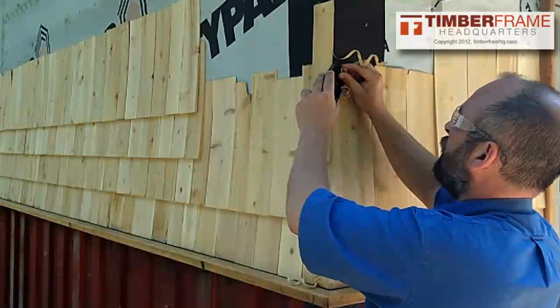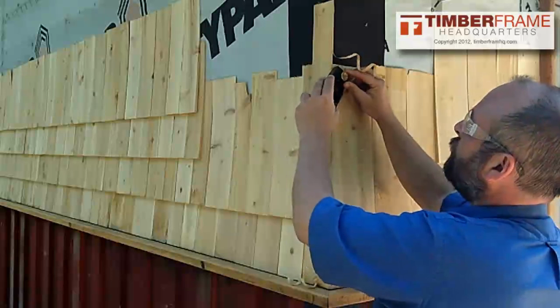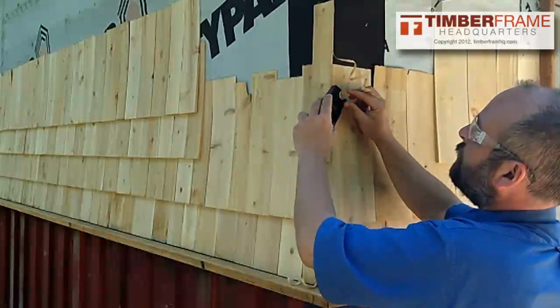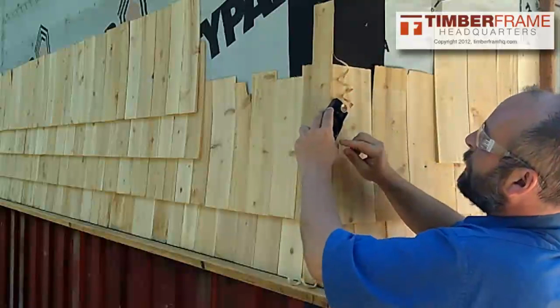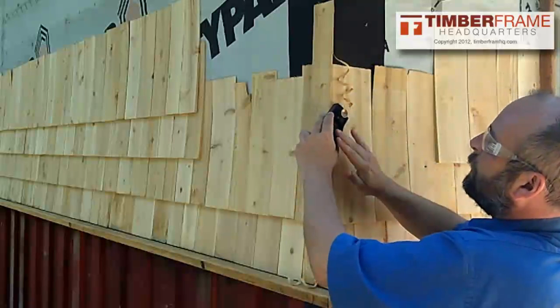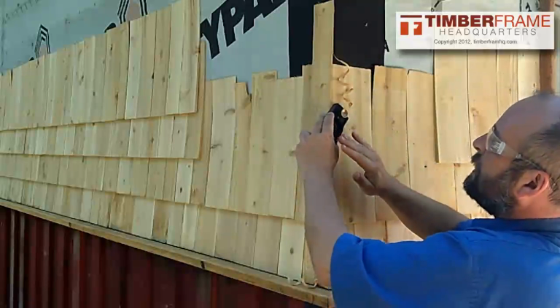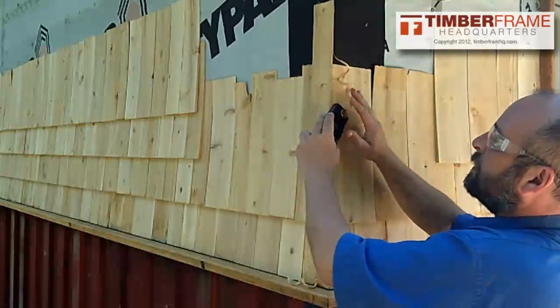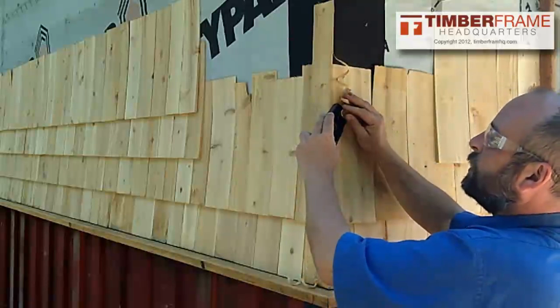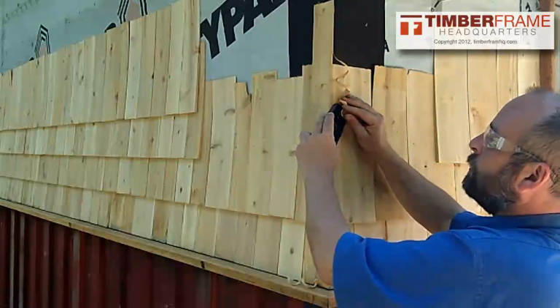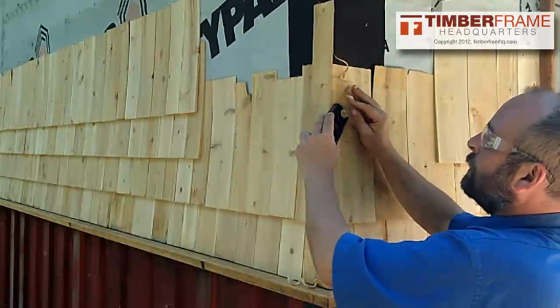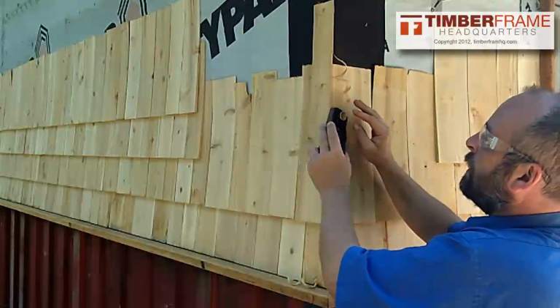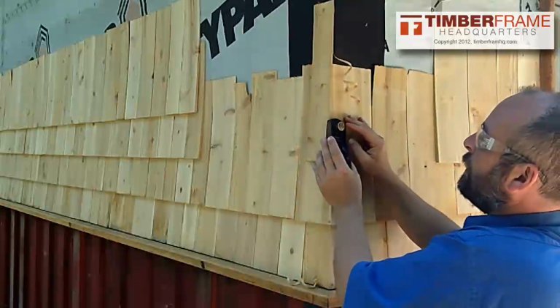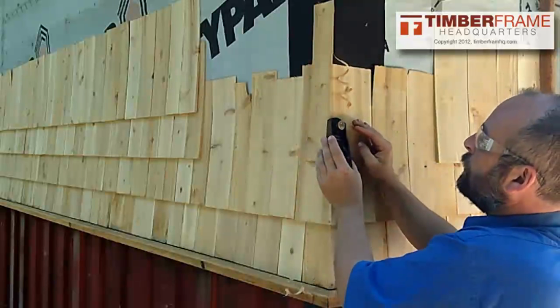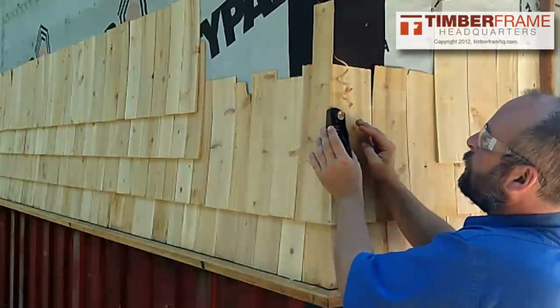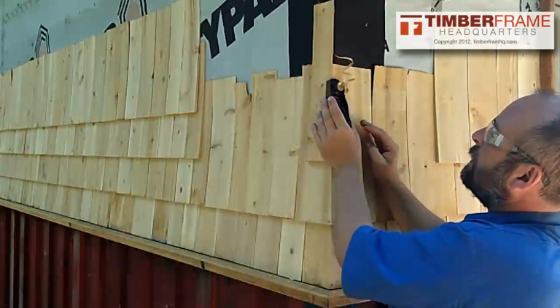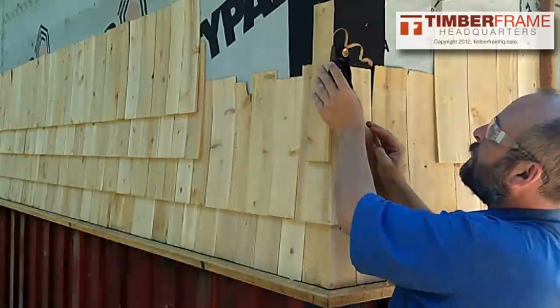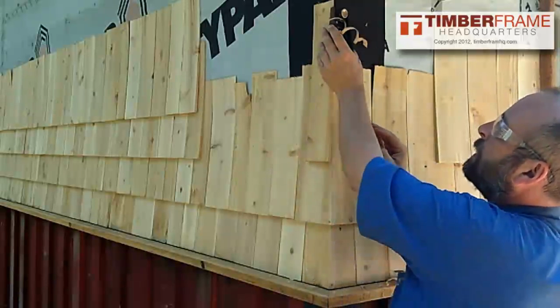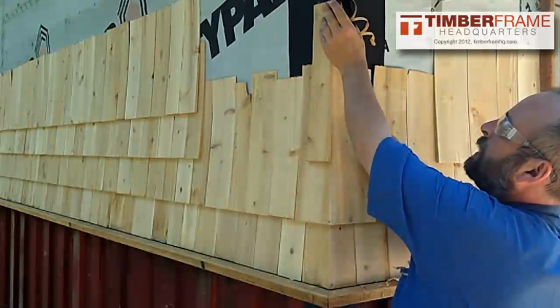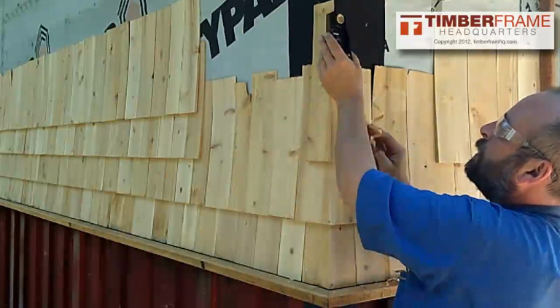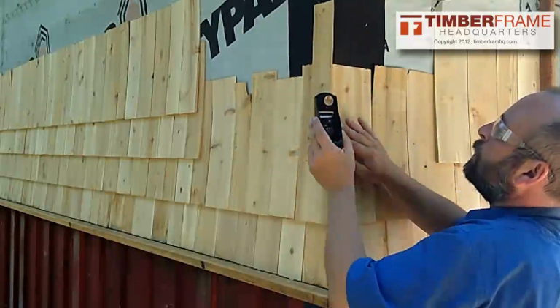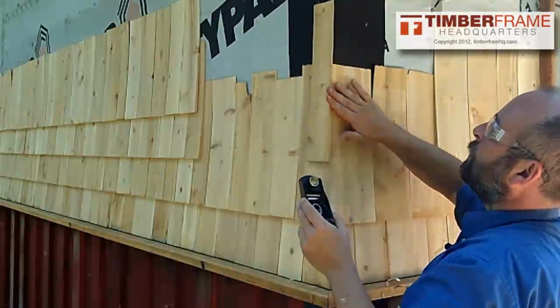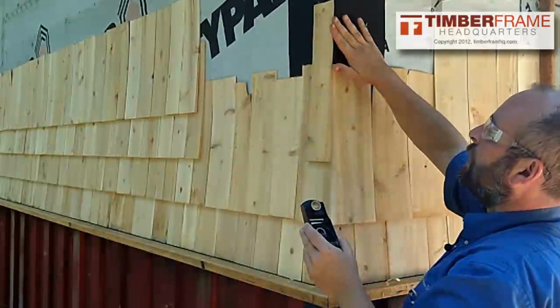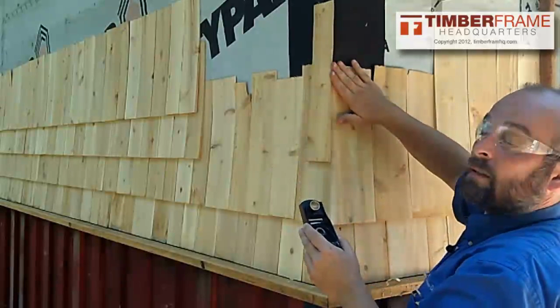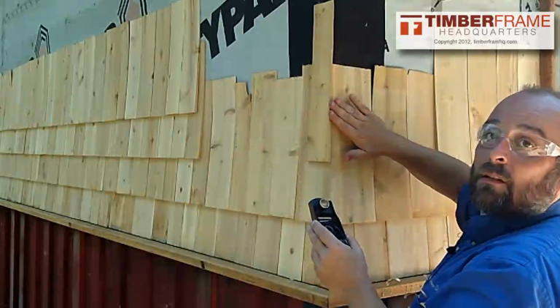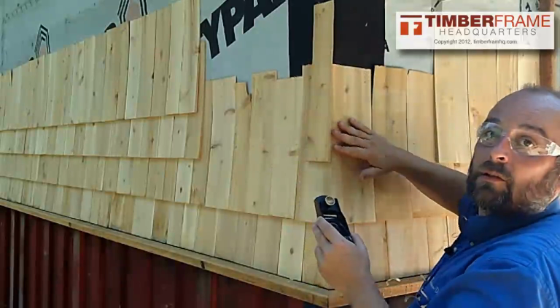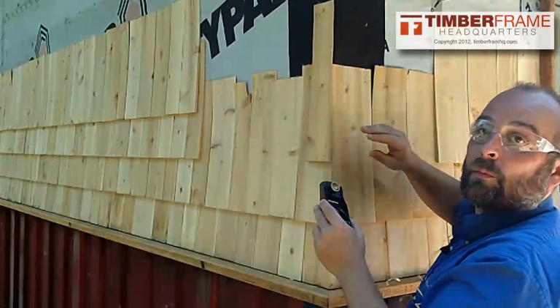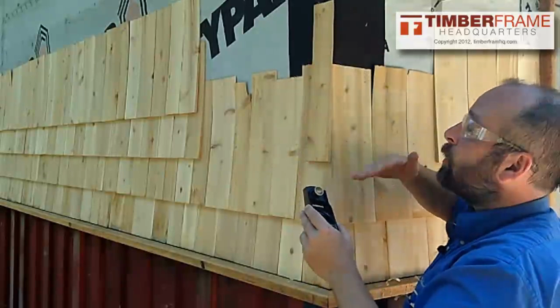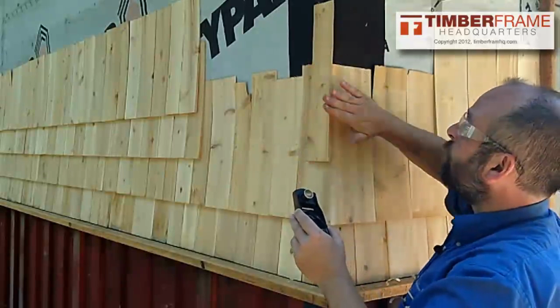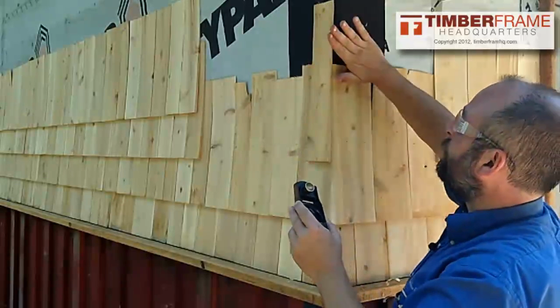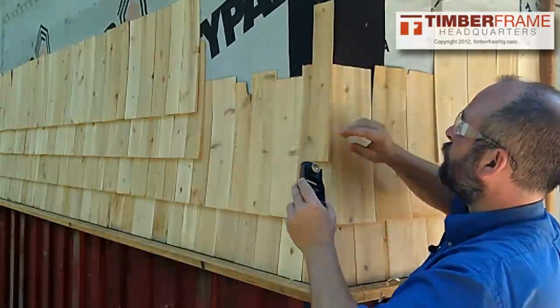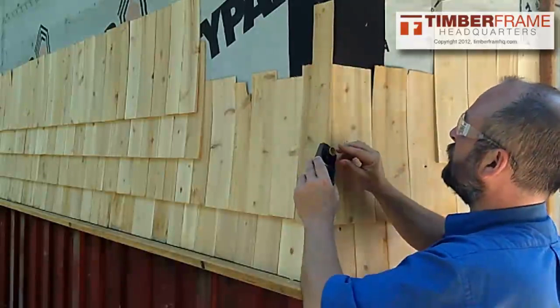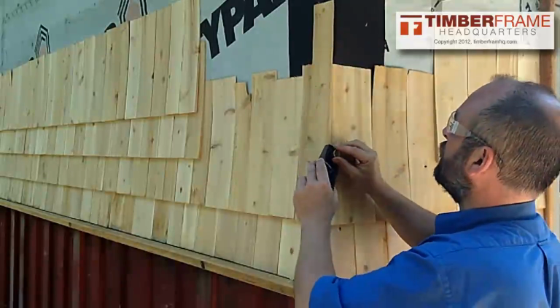If you notice, my plane is skewed. If I were to go straight like that, I'm not going to get any wood because that's starting to be a curved surface.